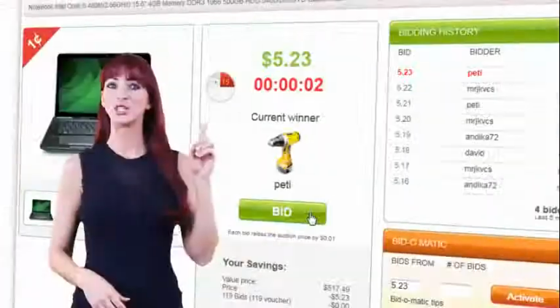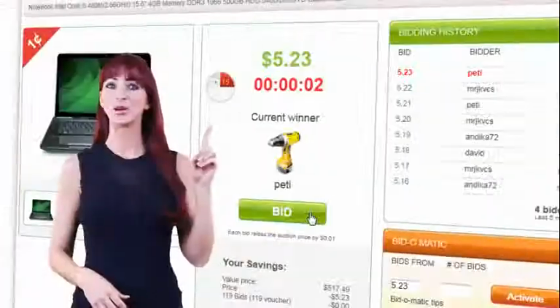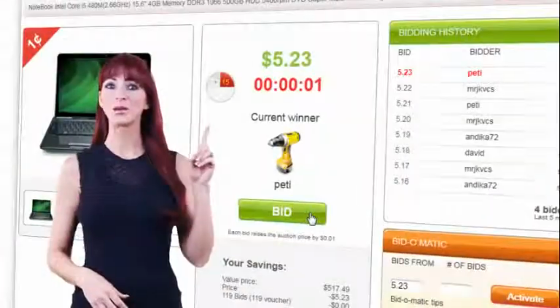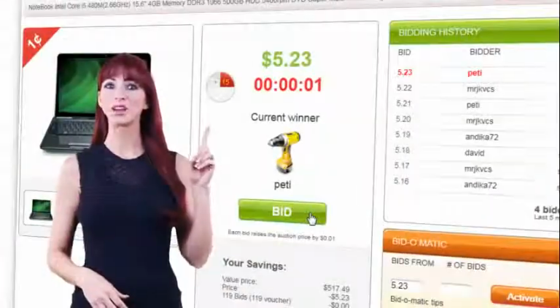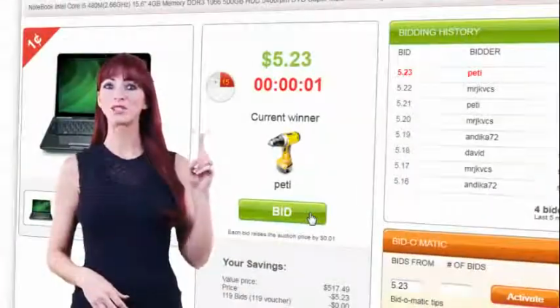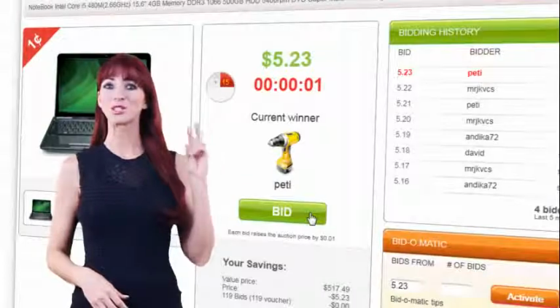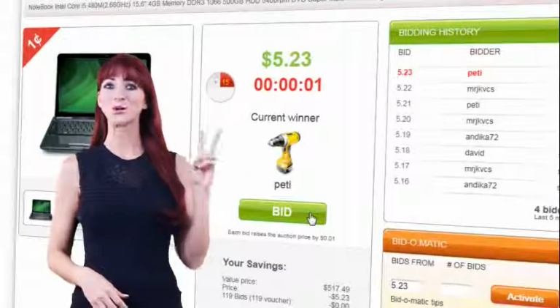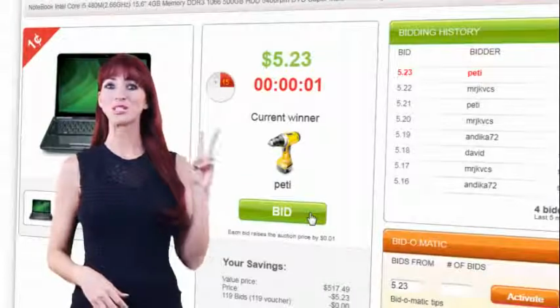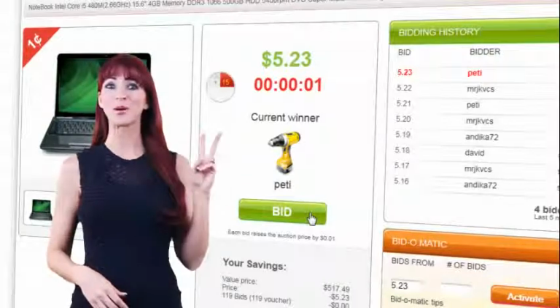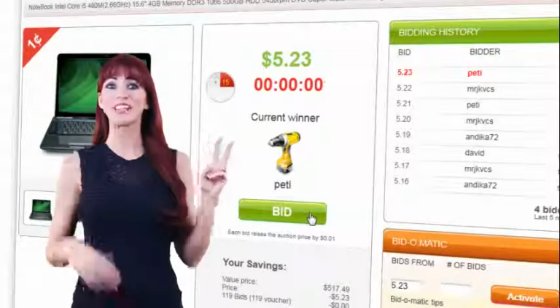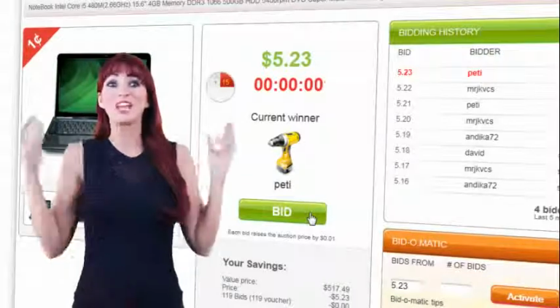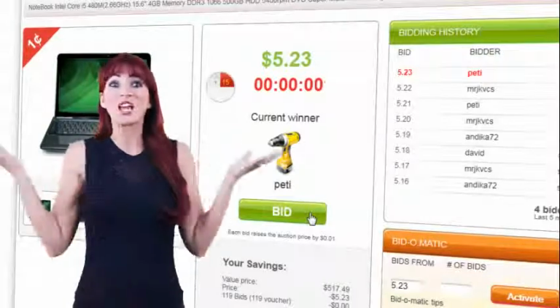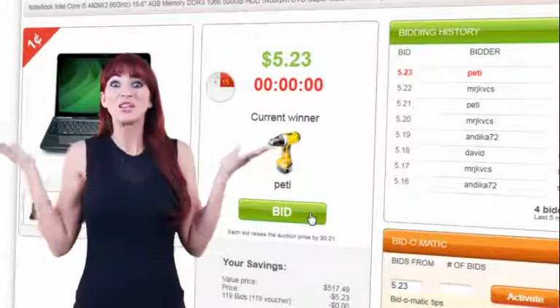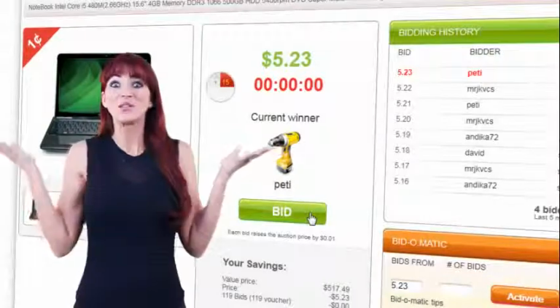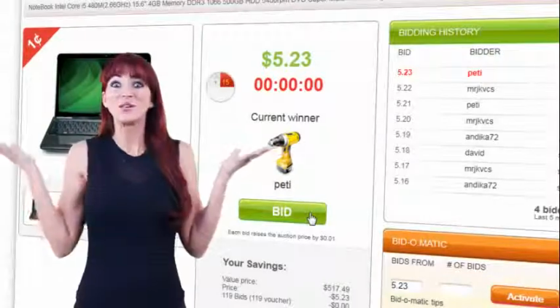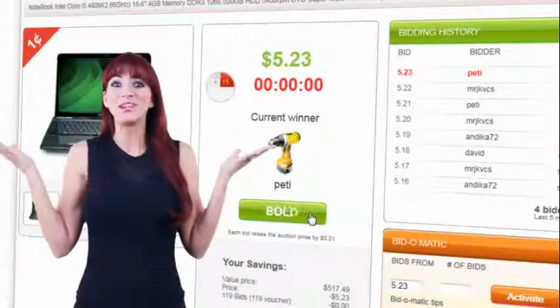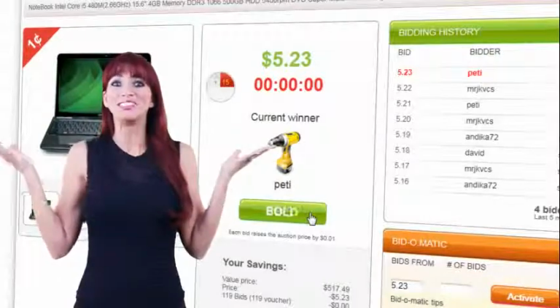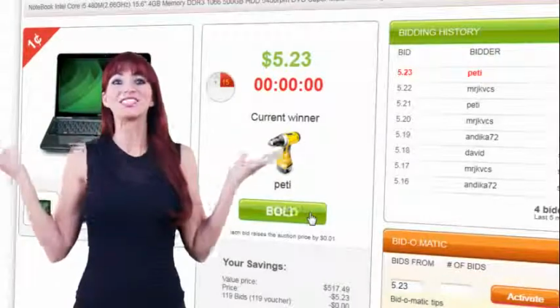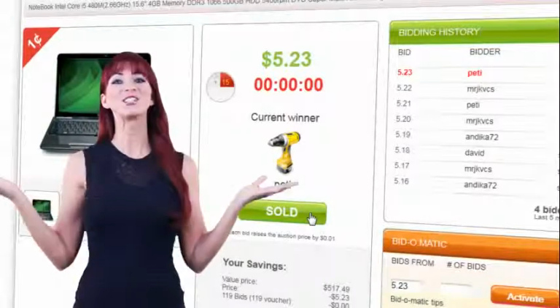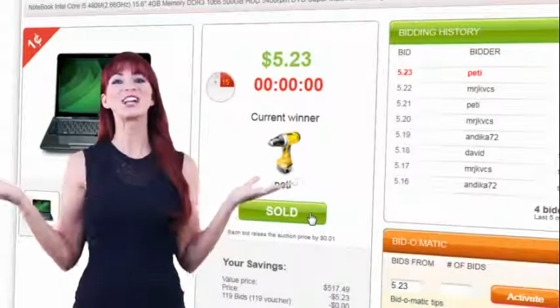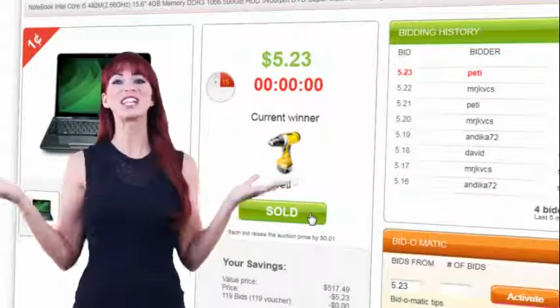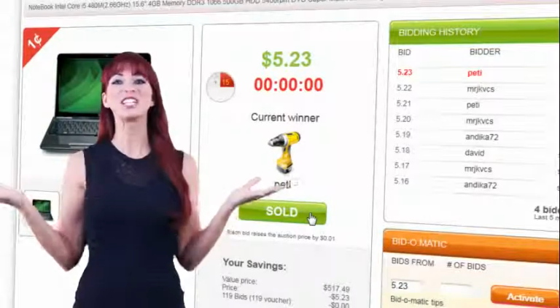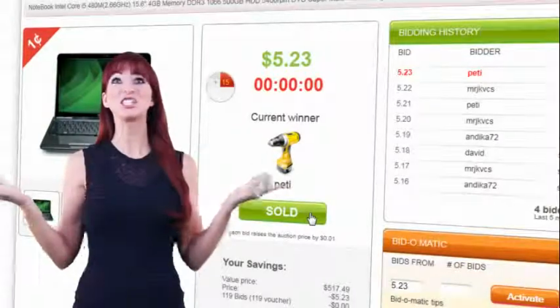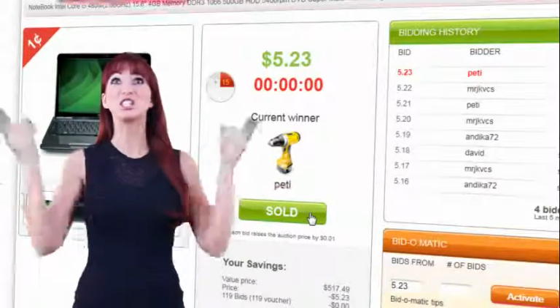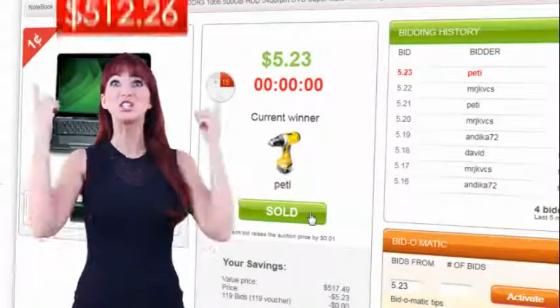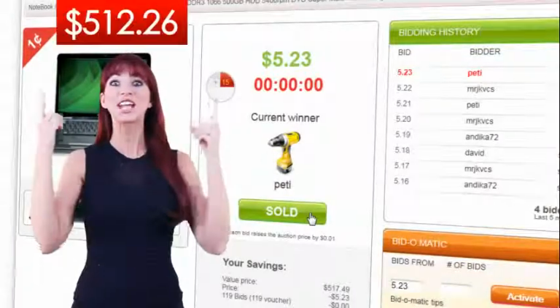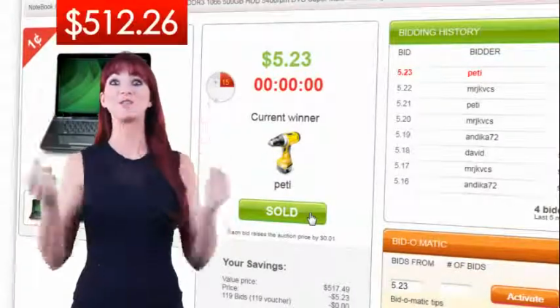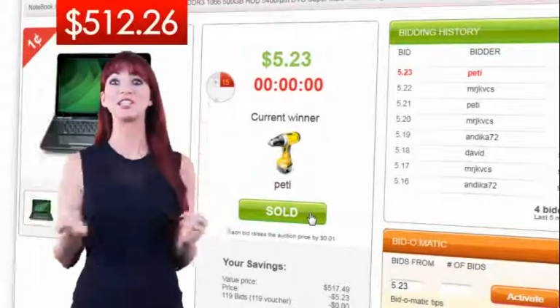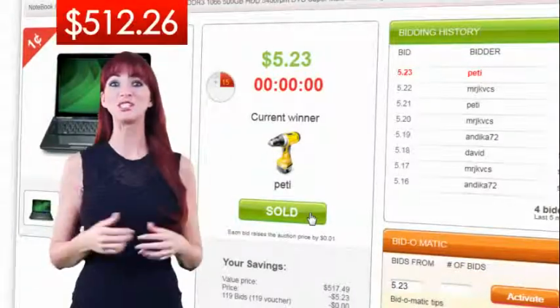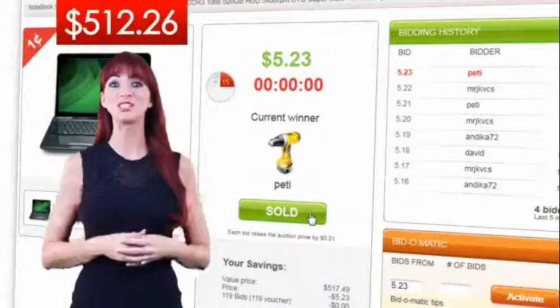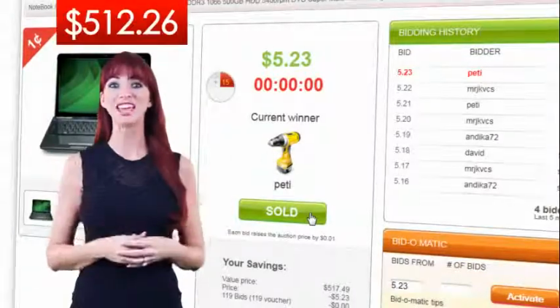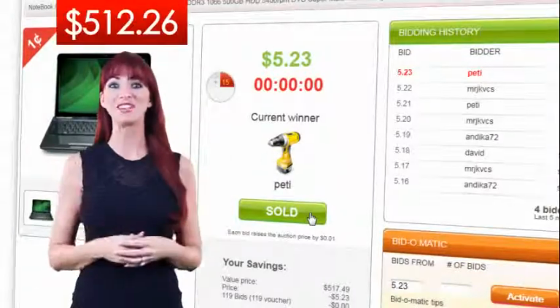Going once, going twice — you're the winner! Congratulations! Look how much you've saved!